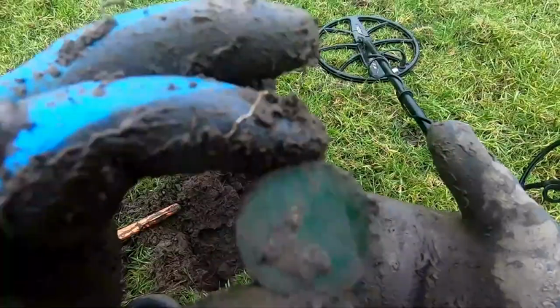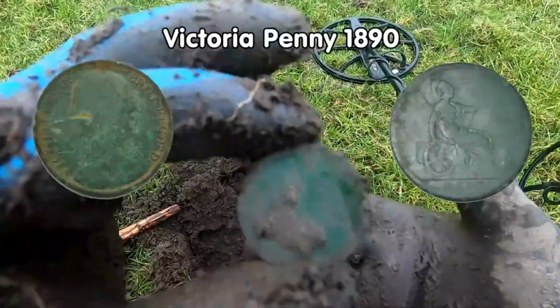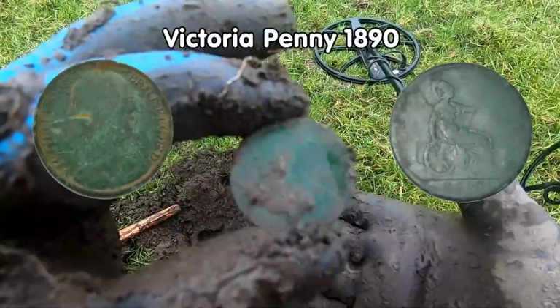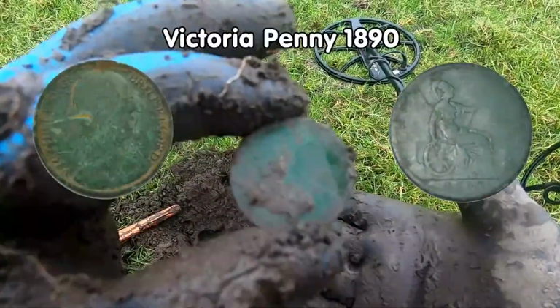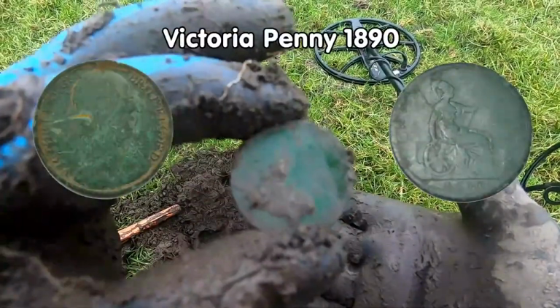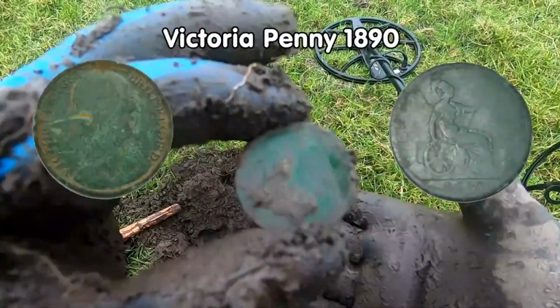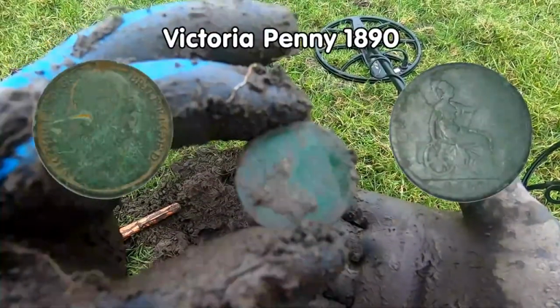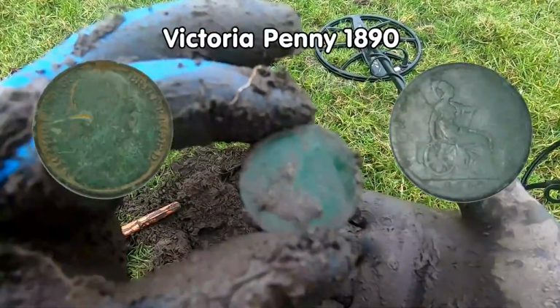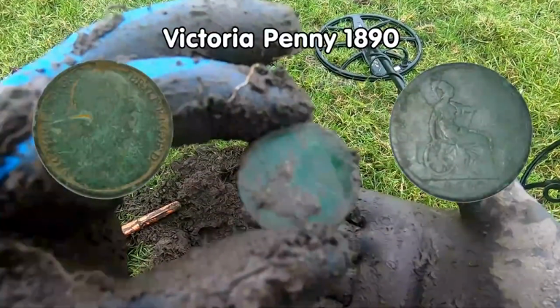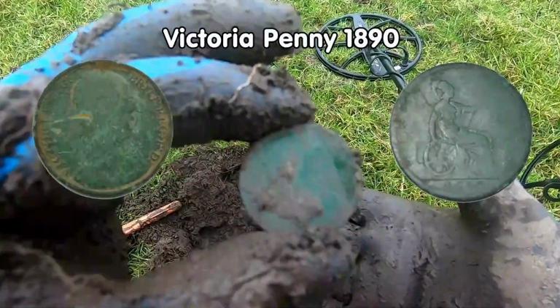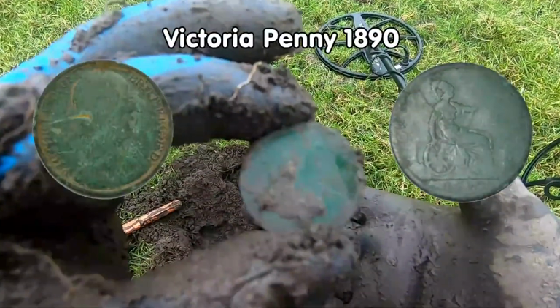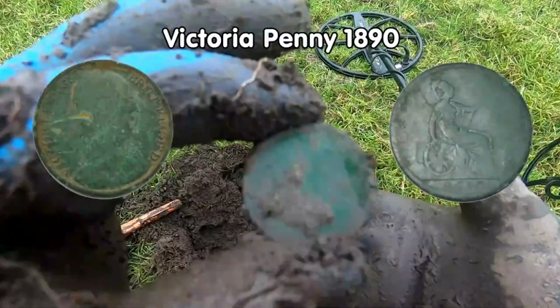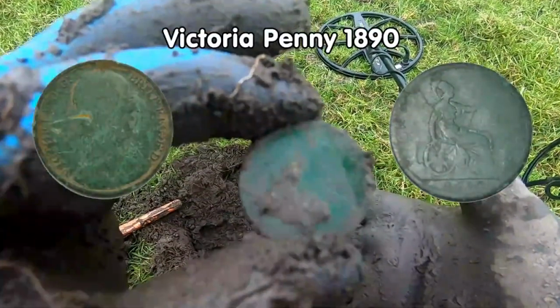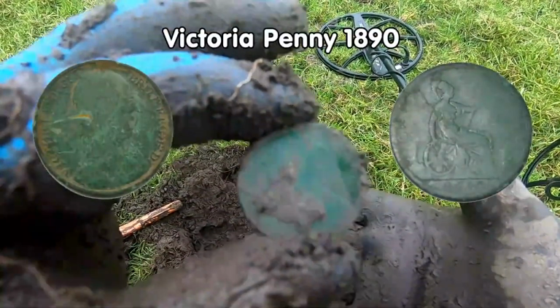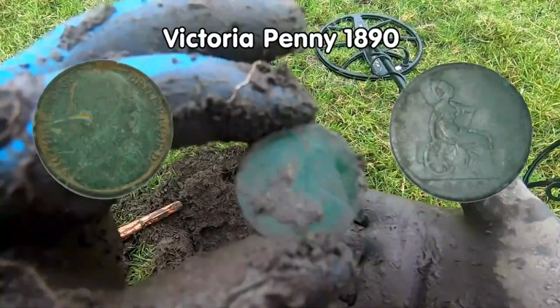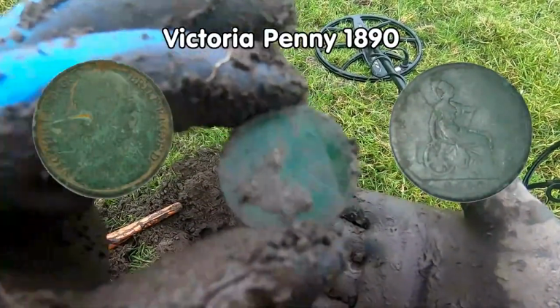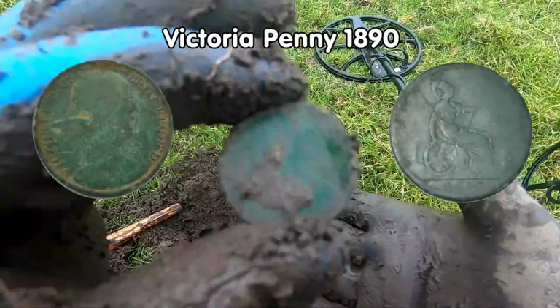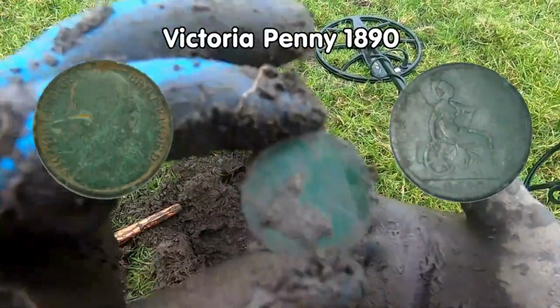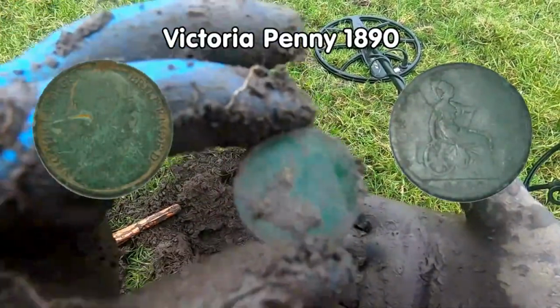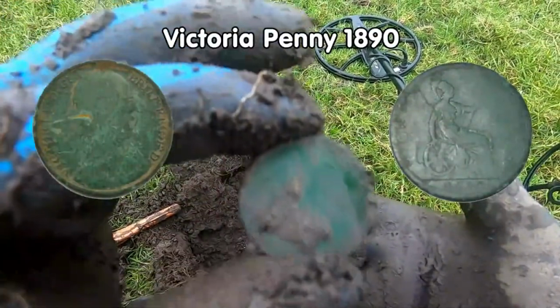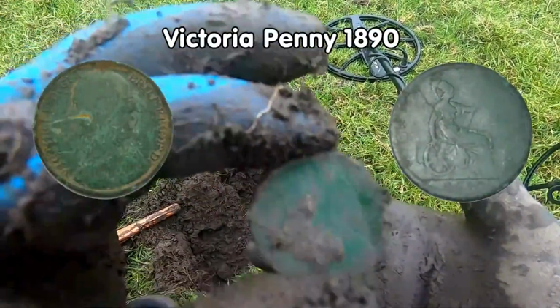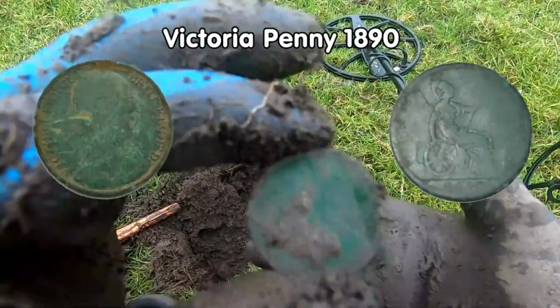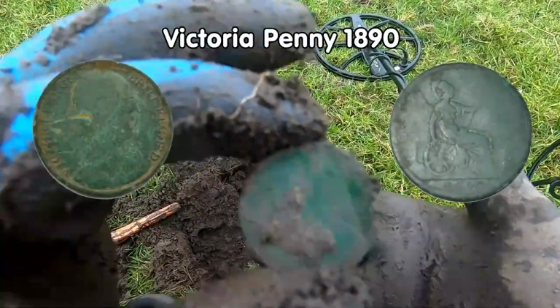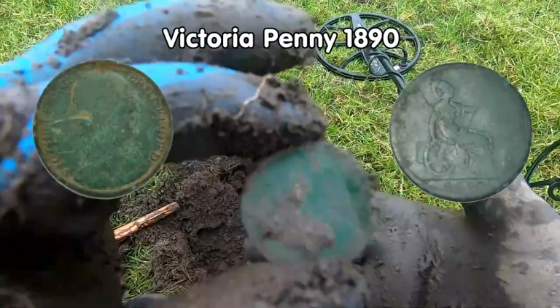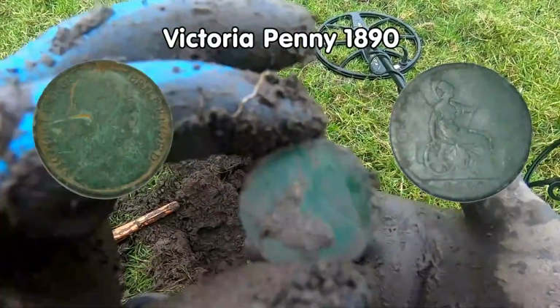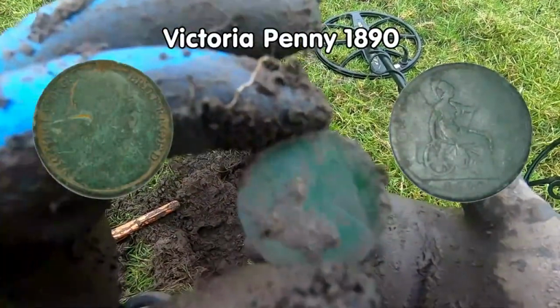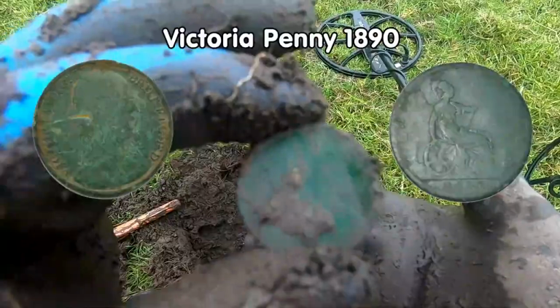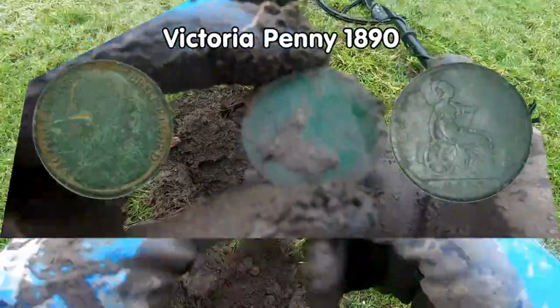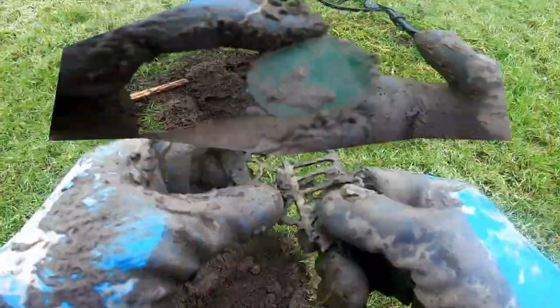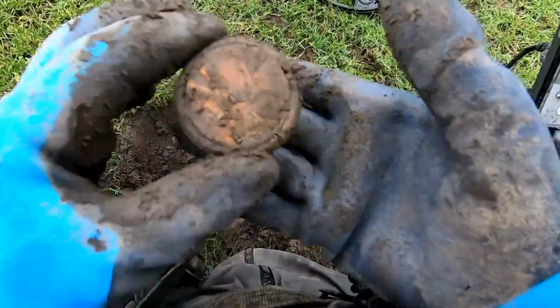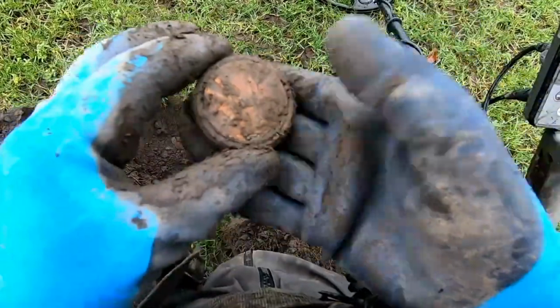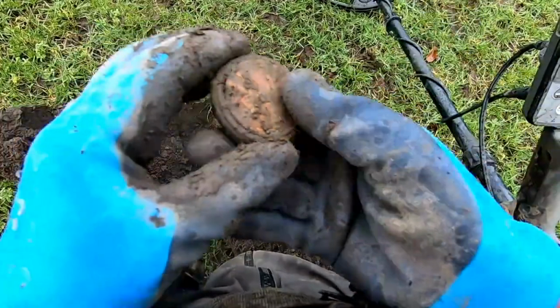Victoria Penny! Shiny penny, there you go. Victoria Penny. I'll tell you the date later — 24!